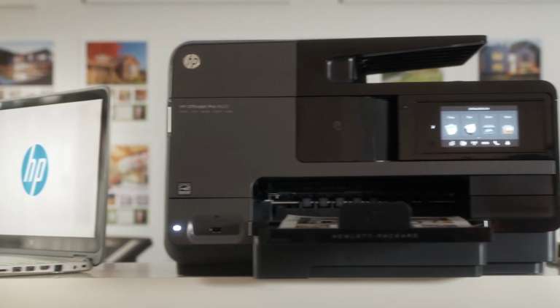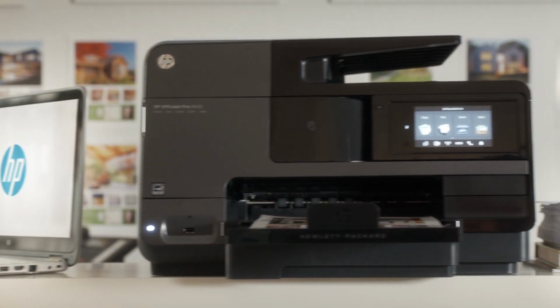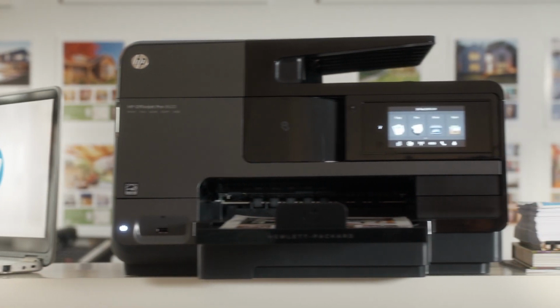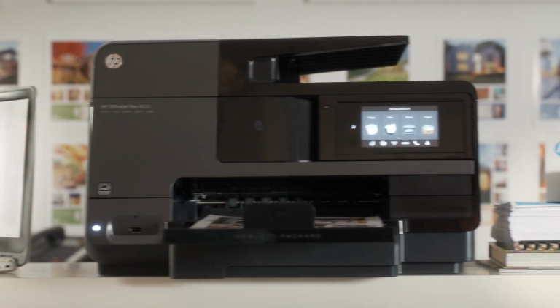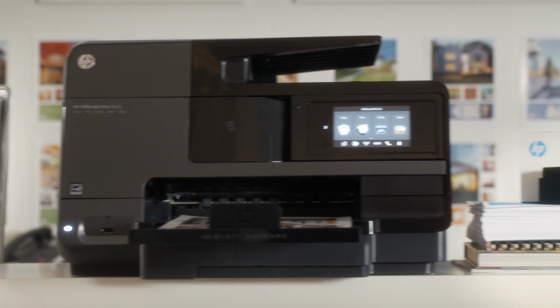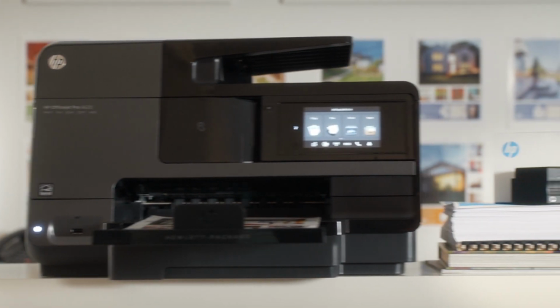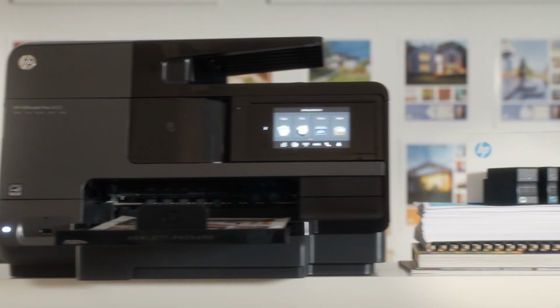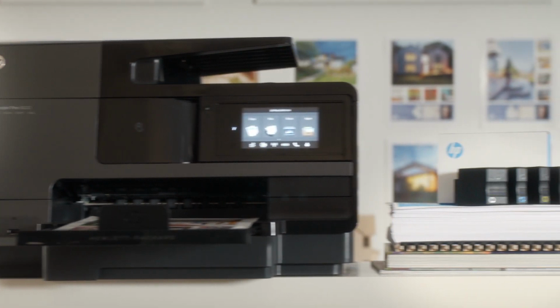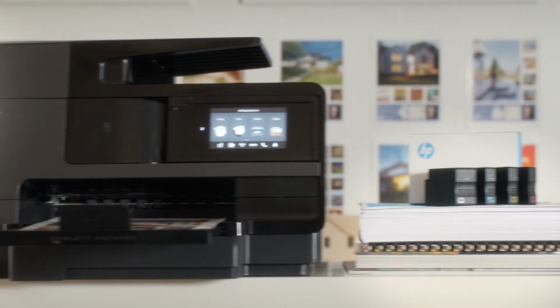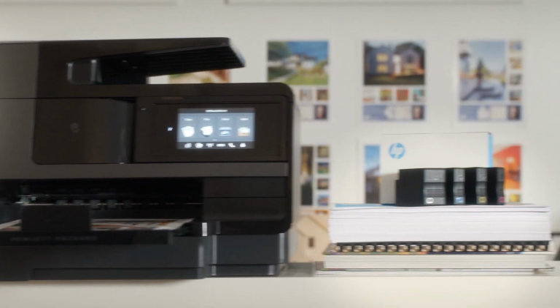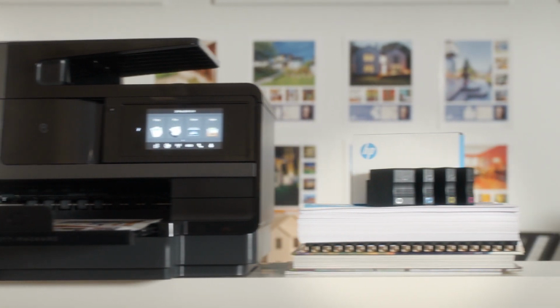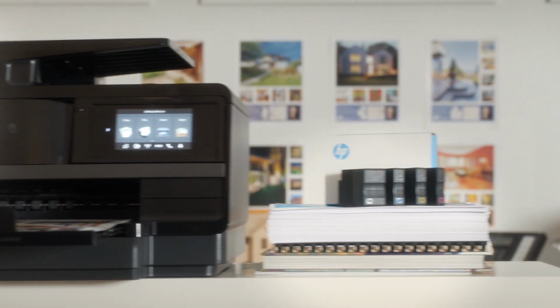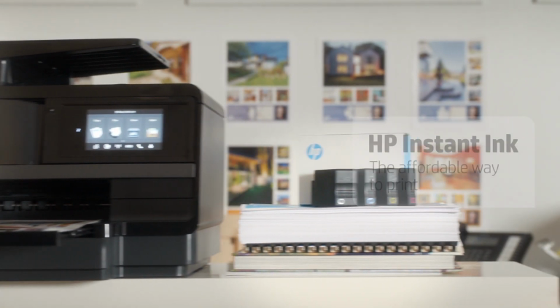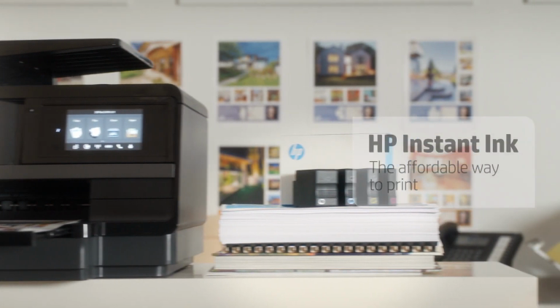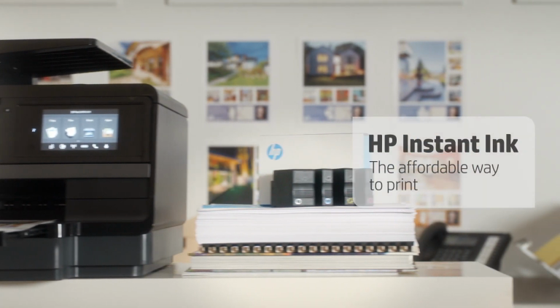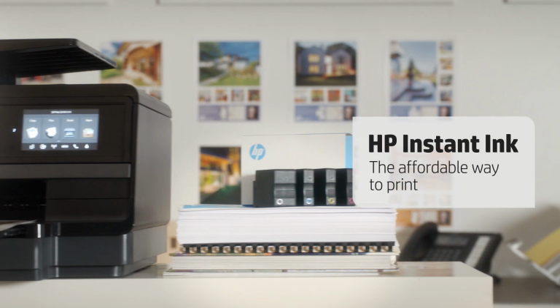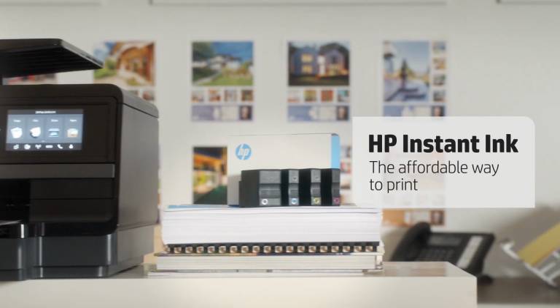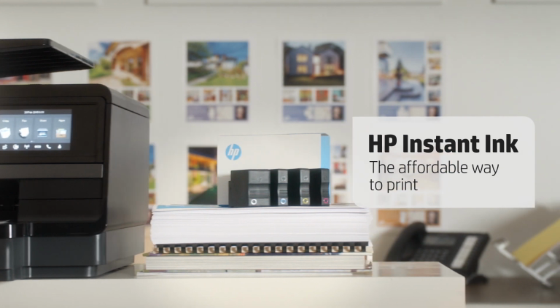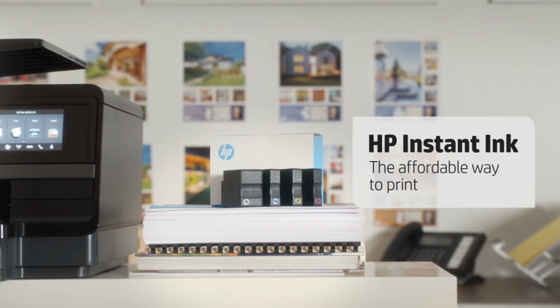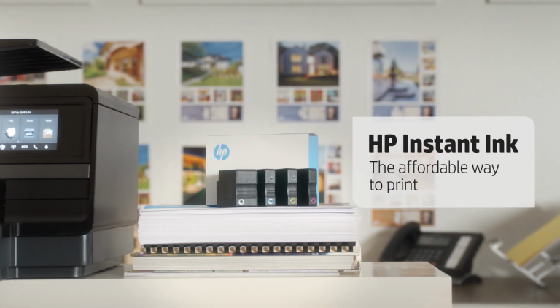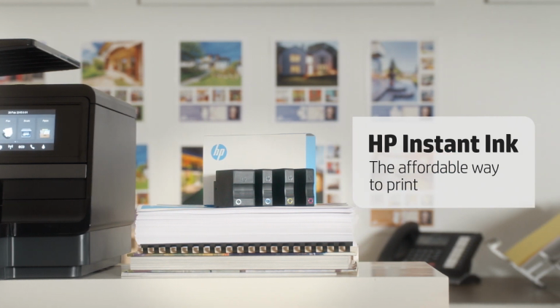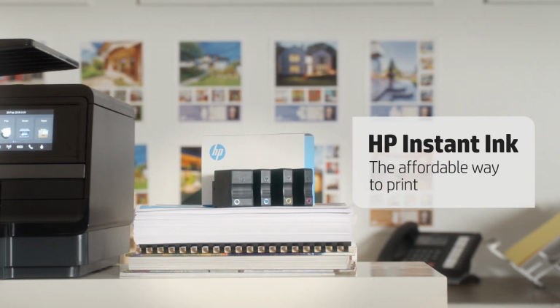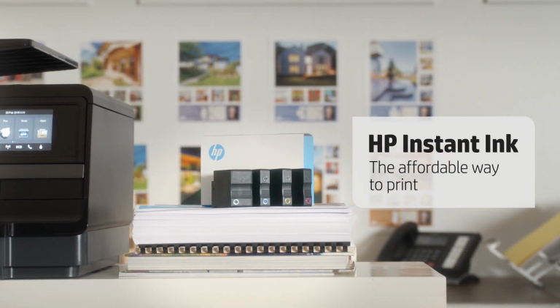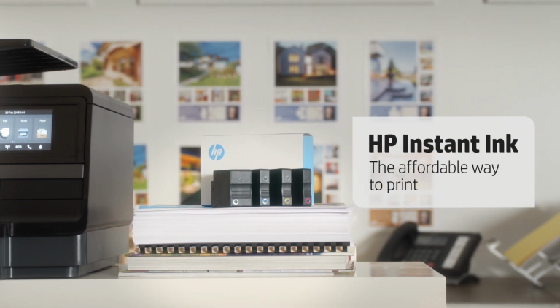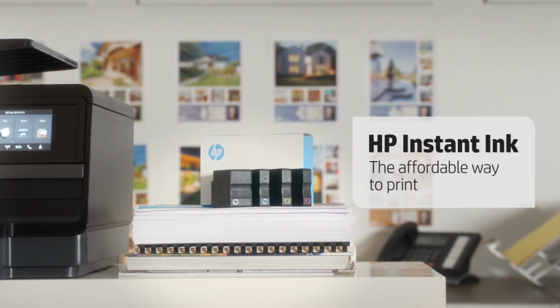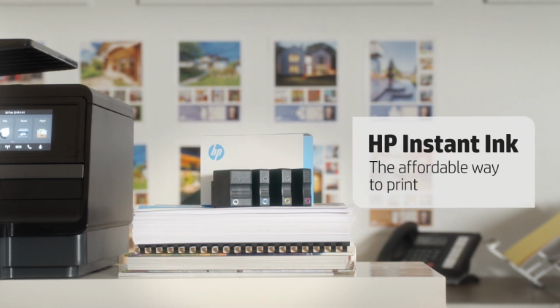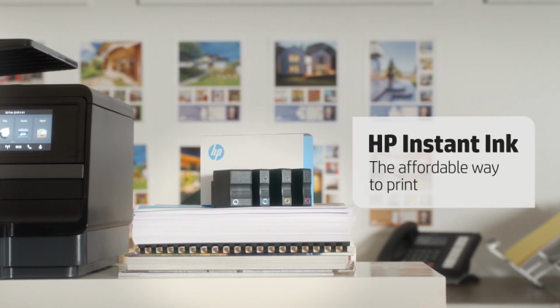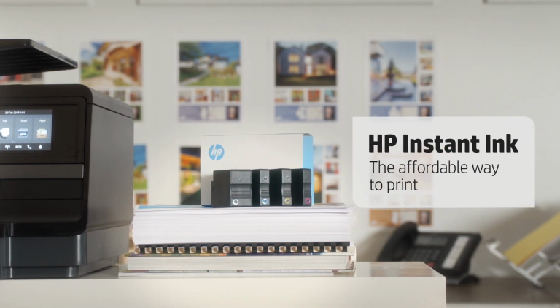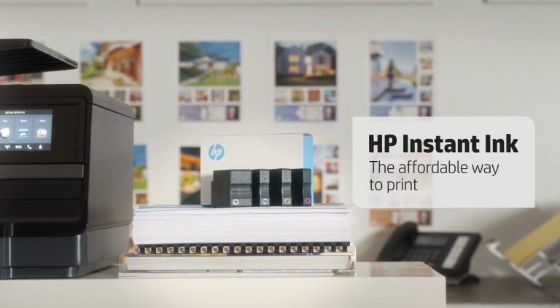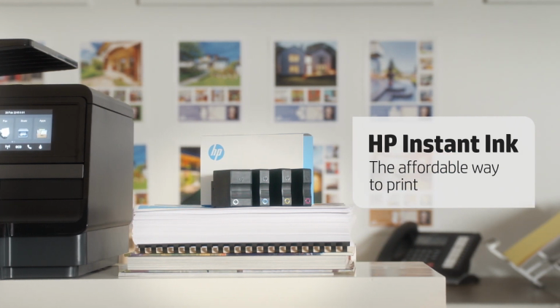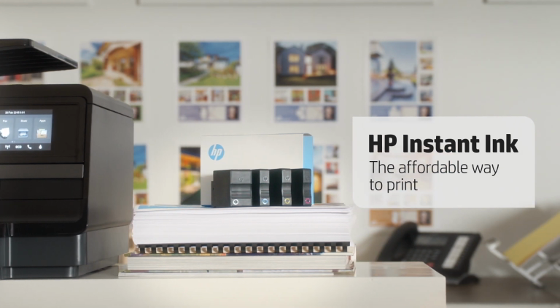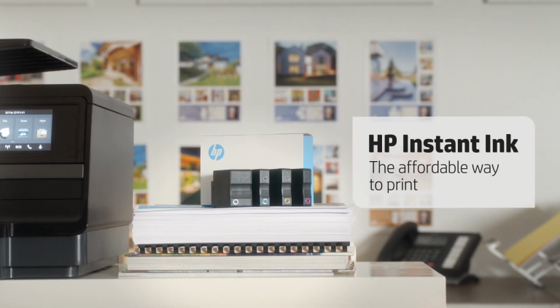HP Instant Ink. The affordable way to print.